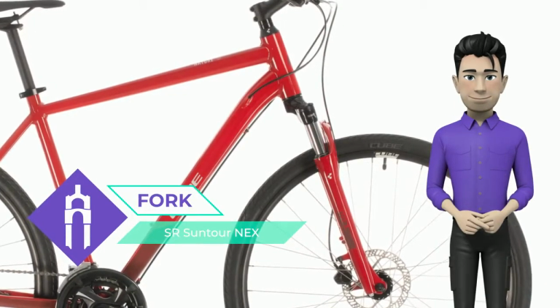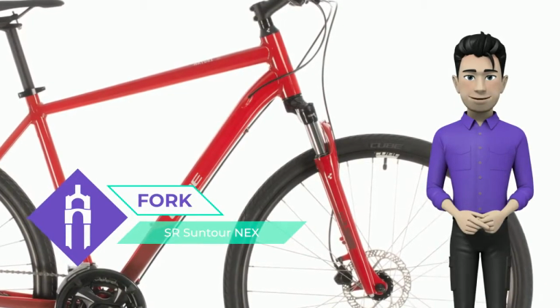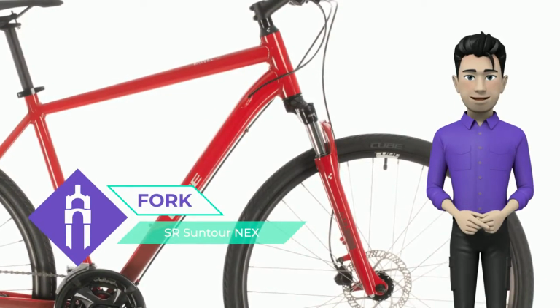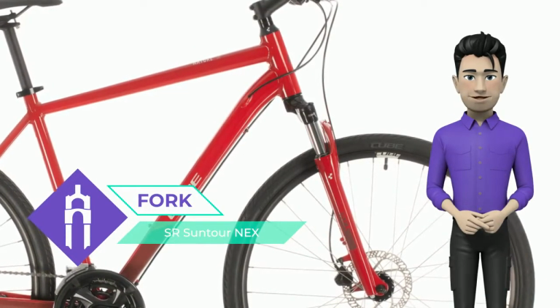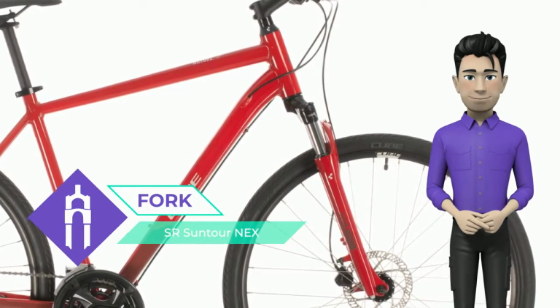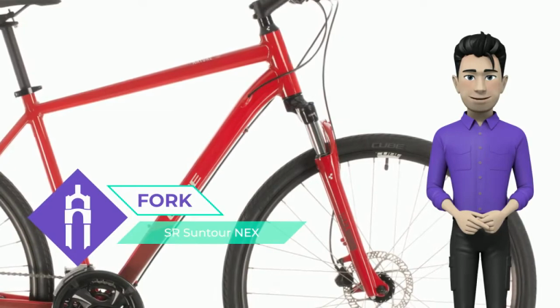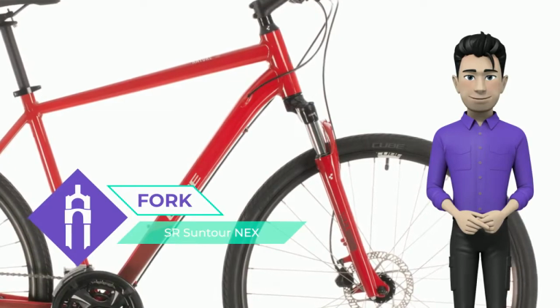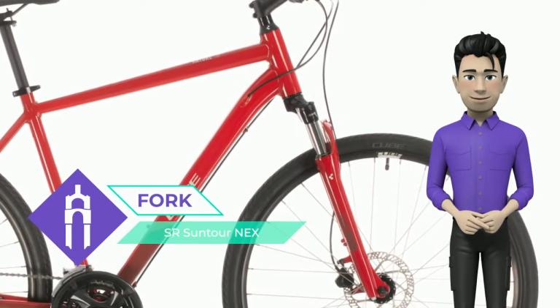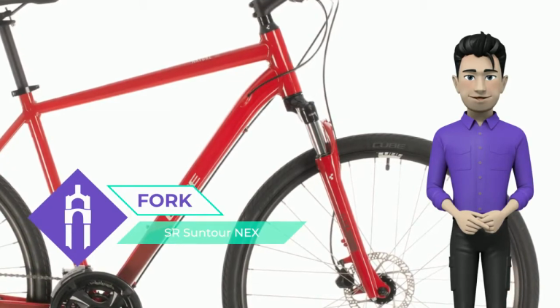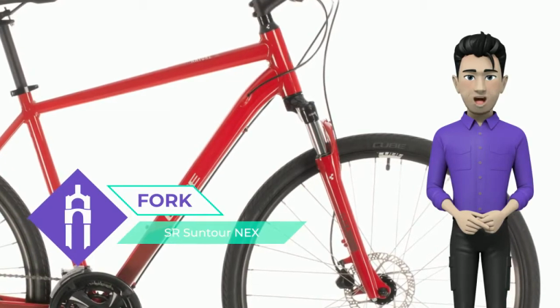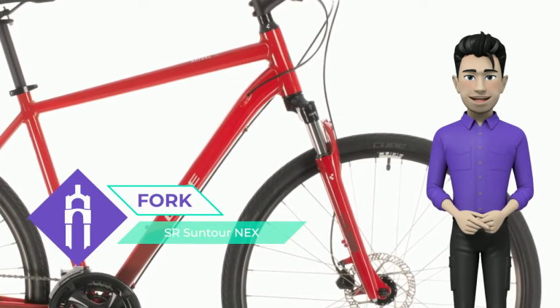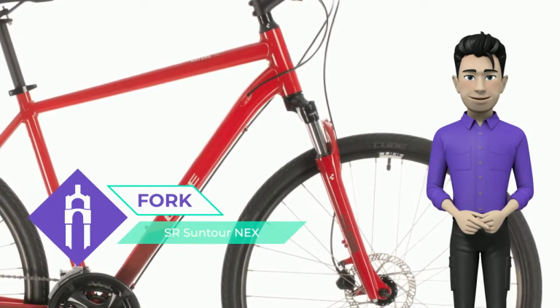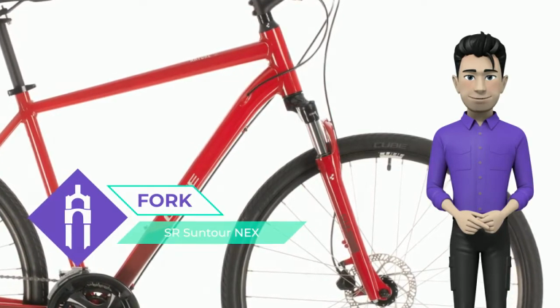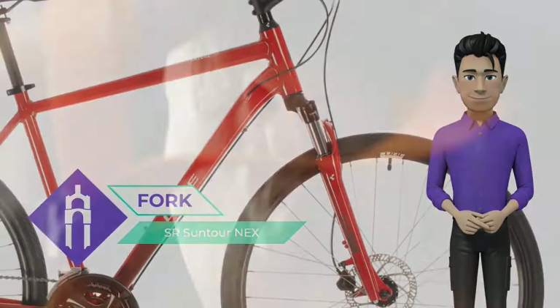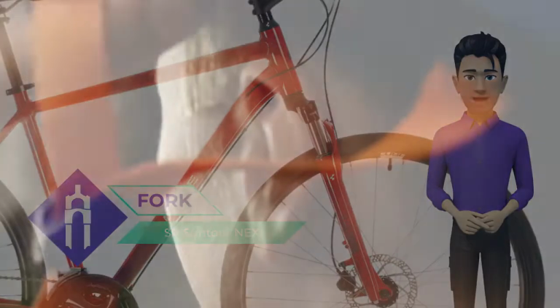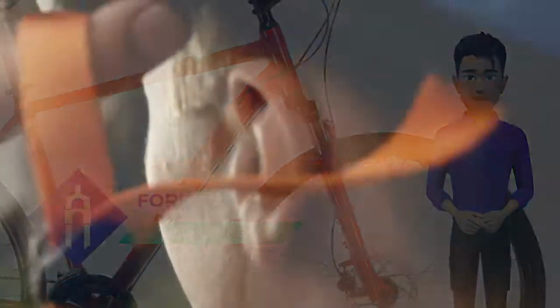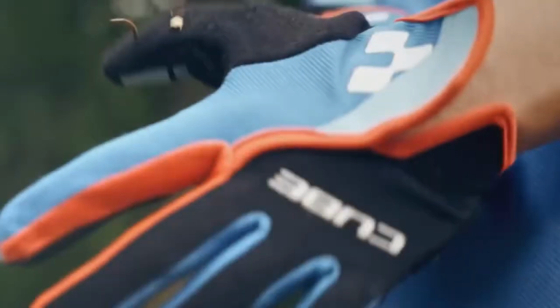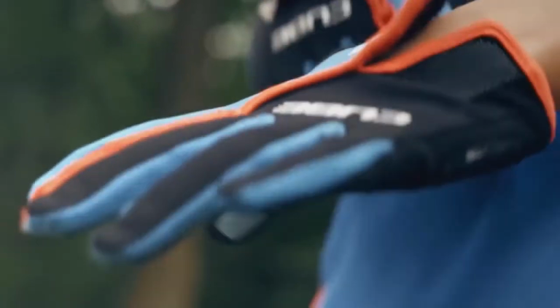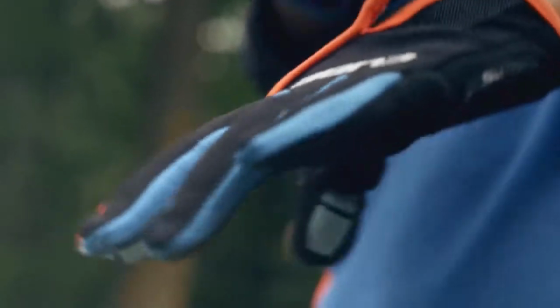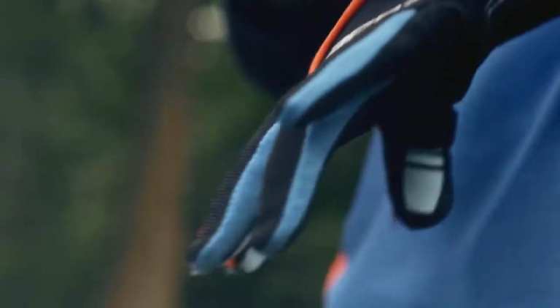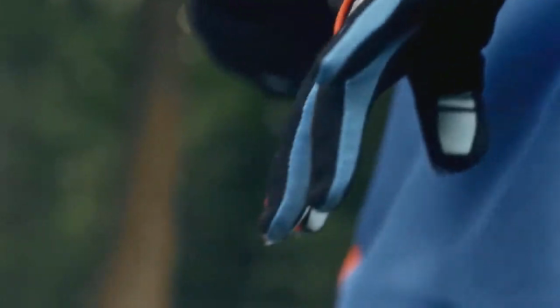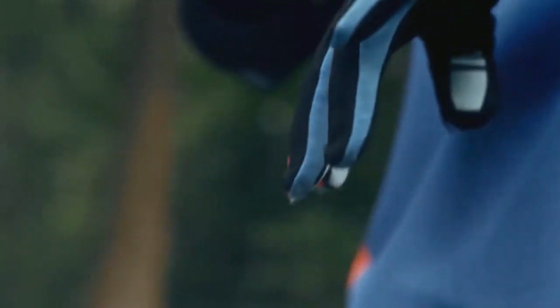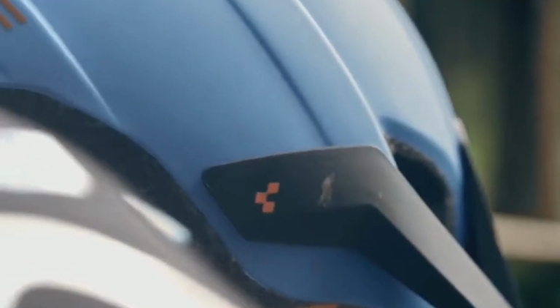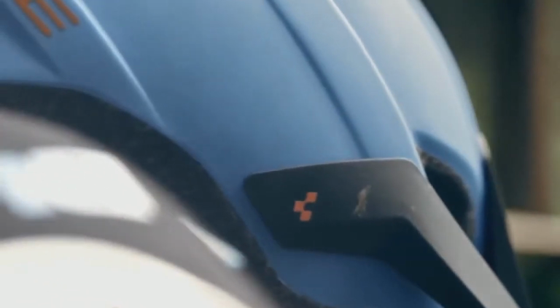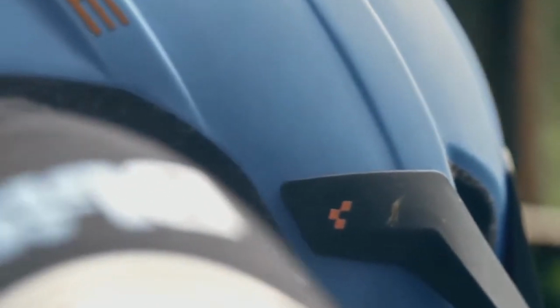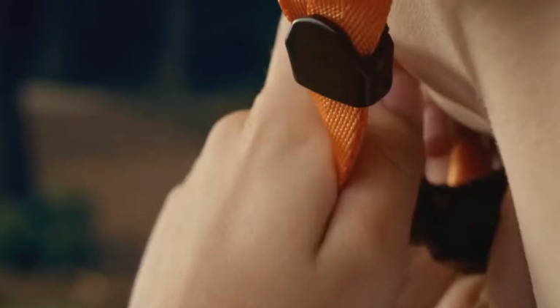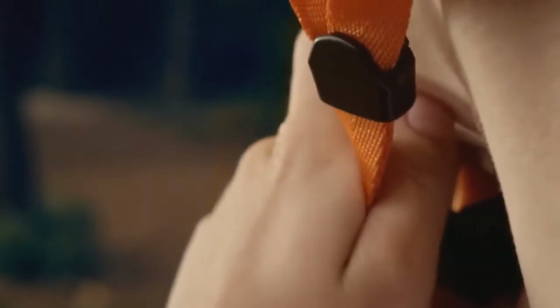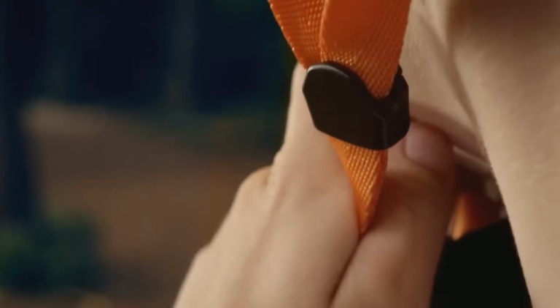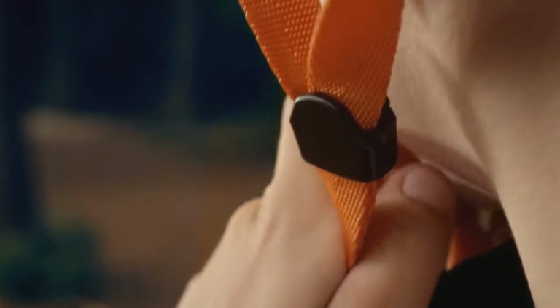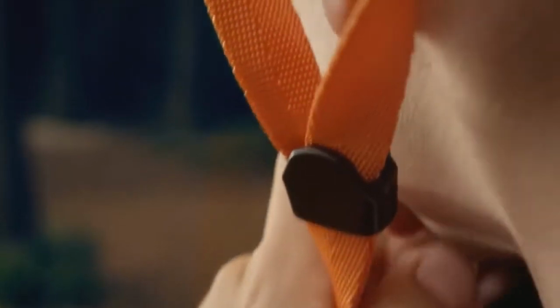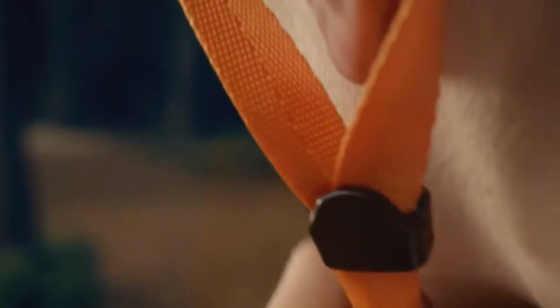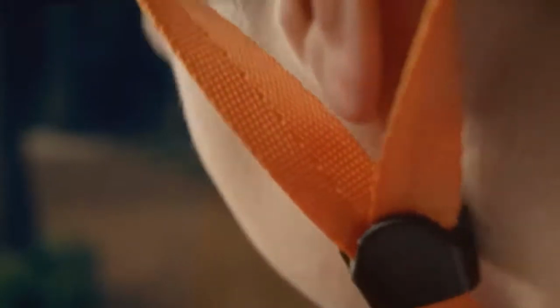Built with comfort and reliability in mind, it's got all the attention to detail you'd expect from Cube at a price that may surprise you.